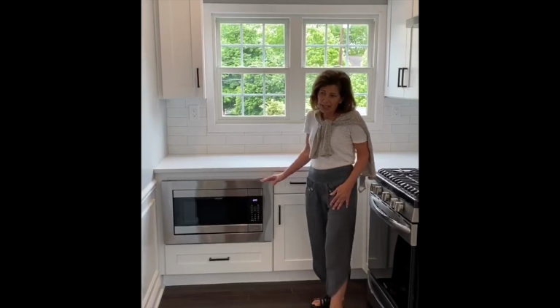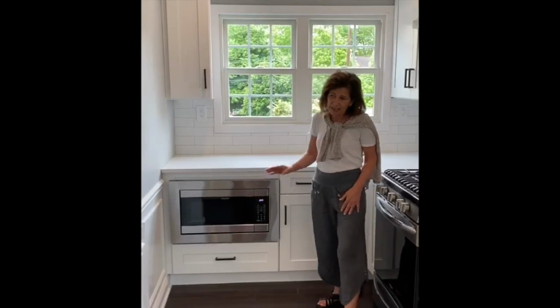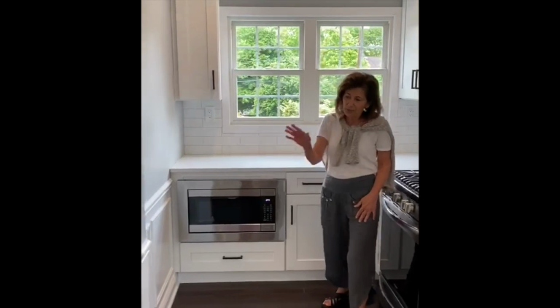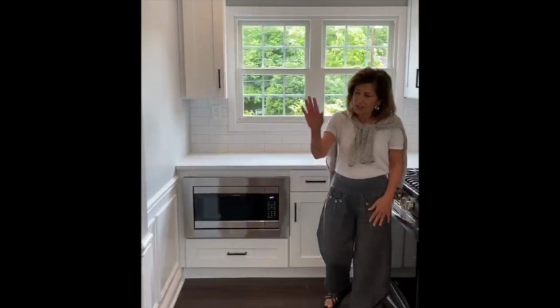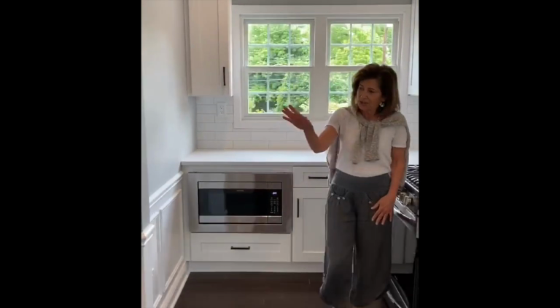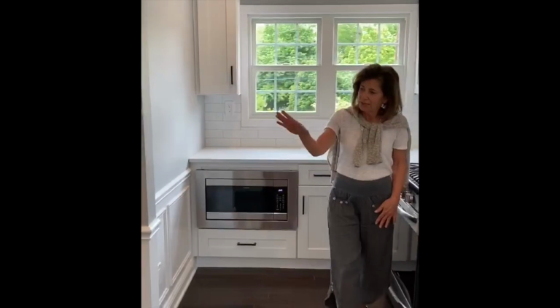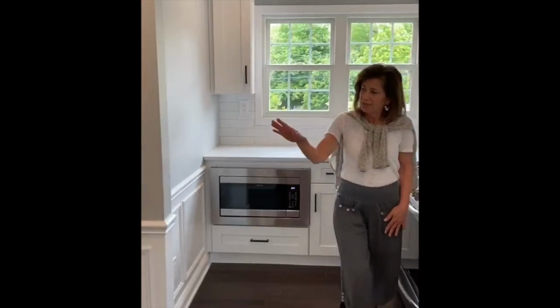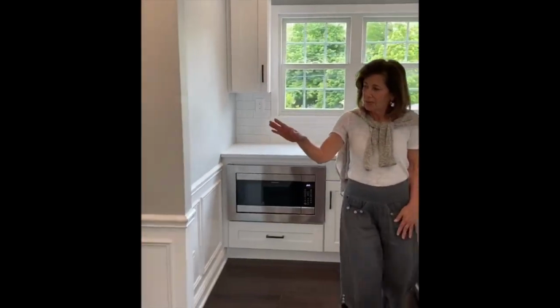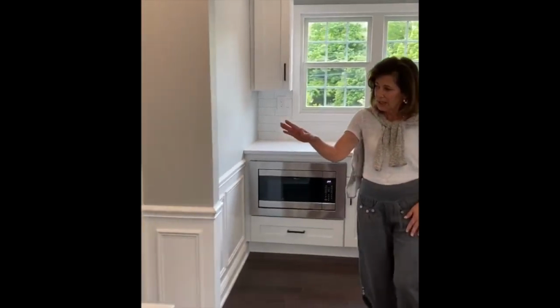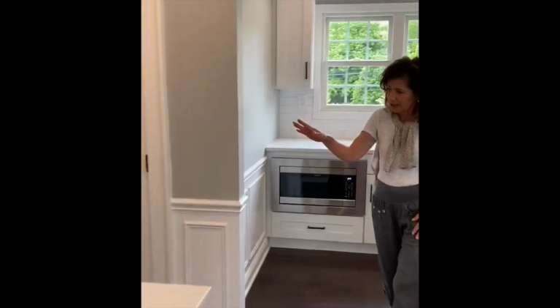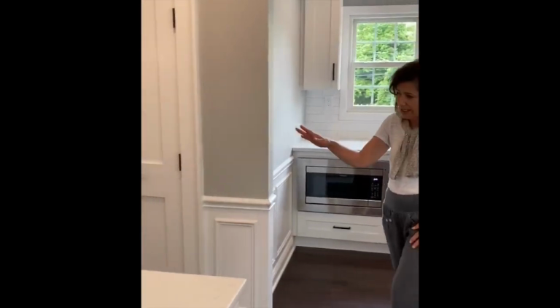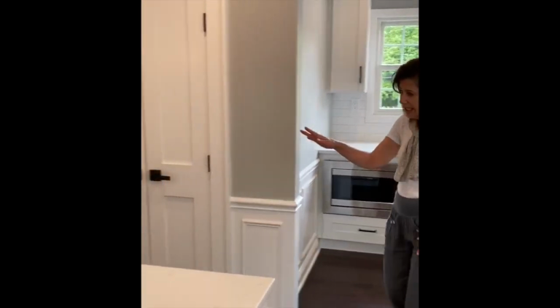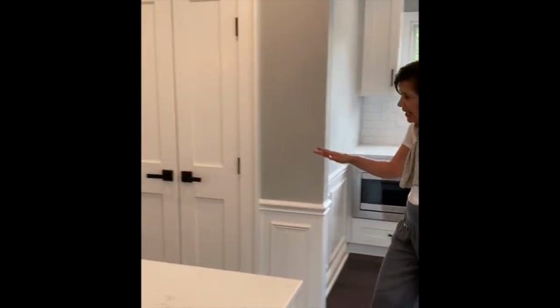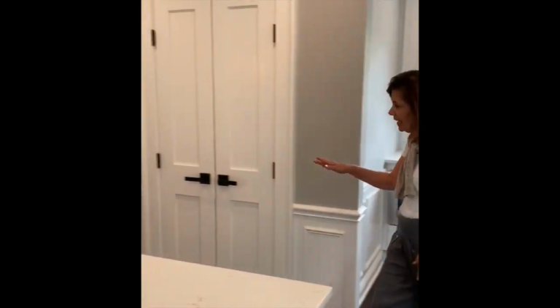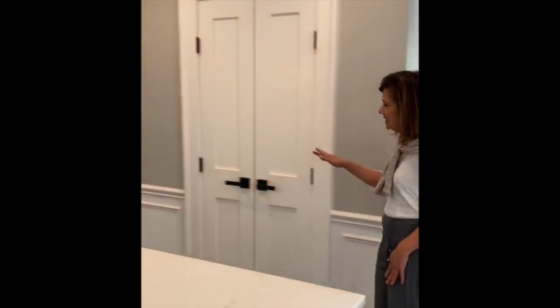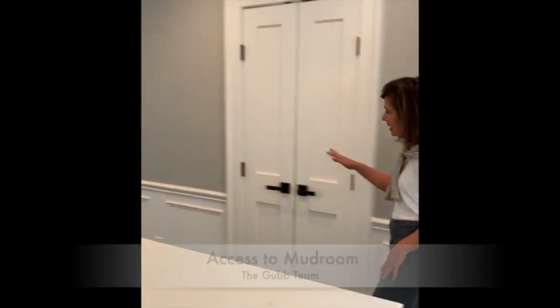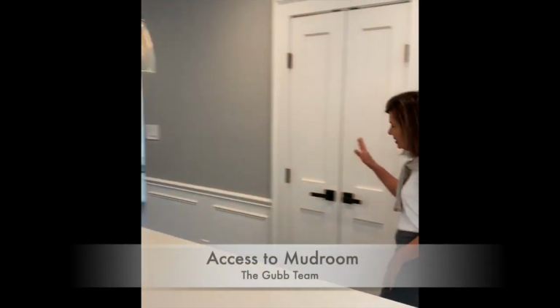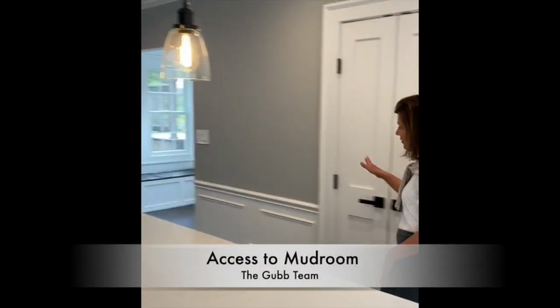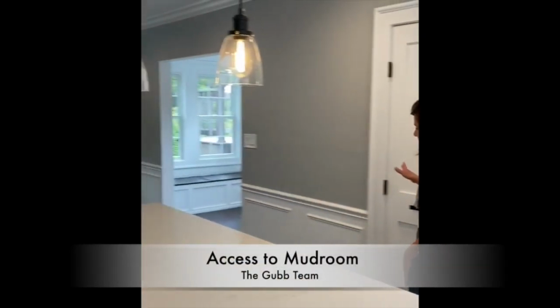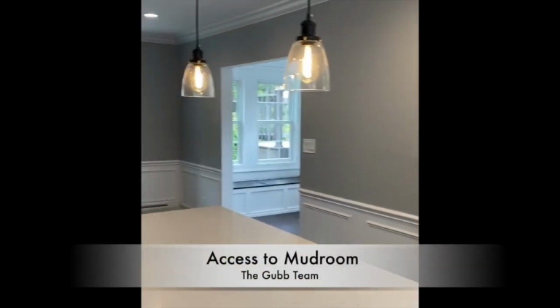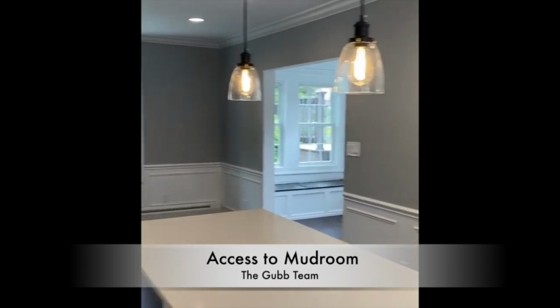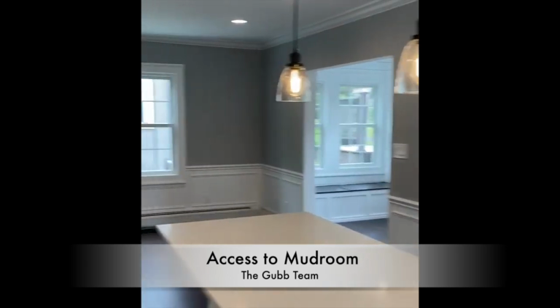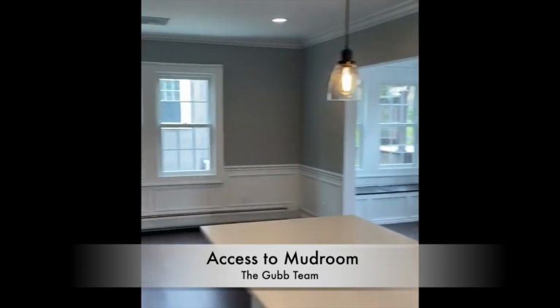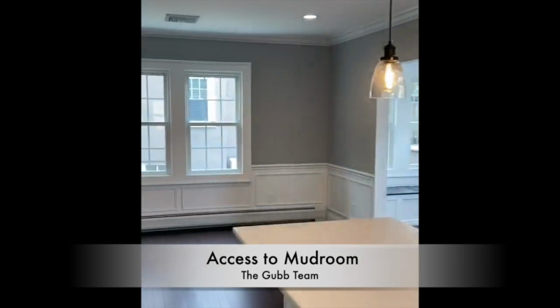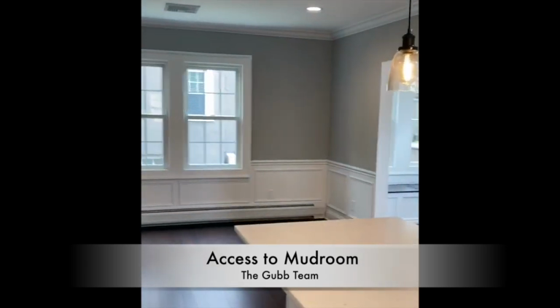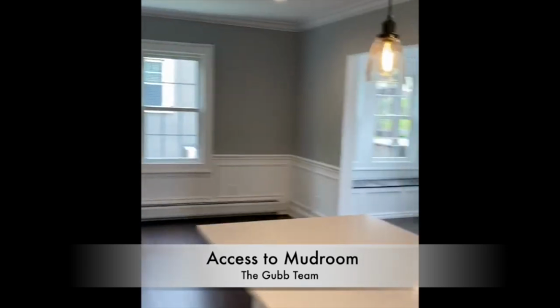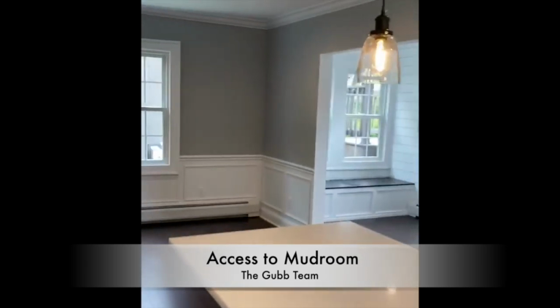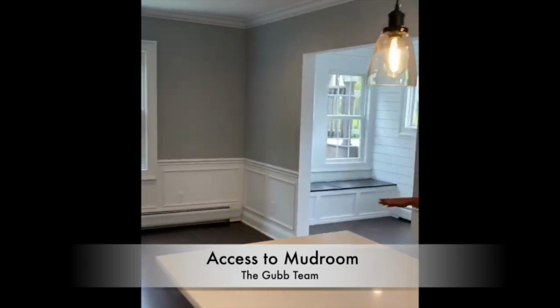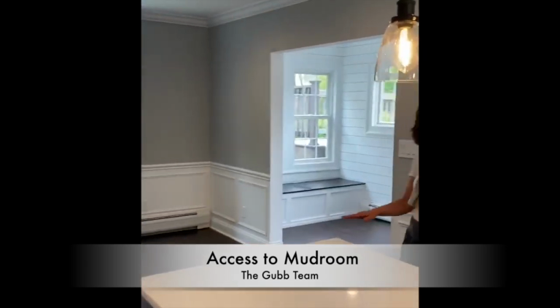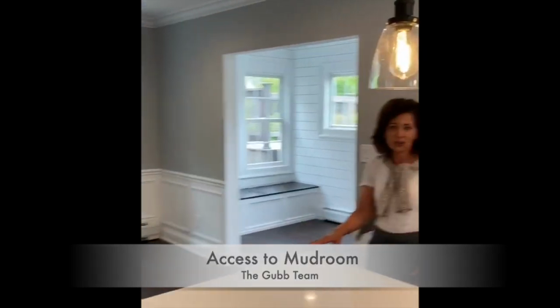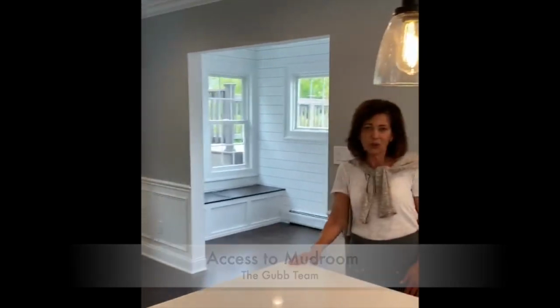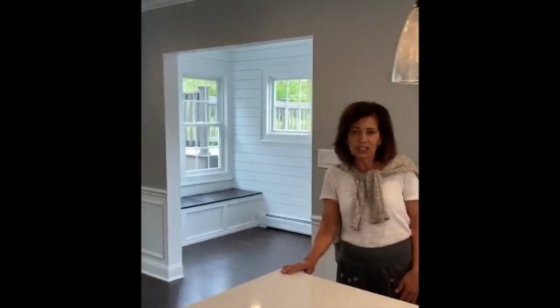Beyond is a perfect area for dining, and I love this mudroom over here that has a lot of area for storage.